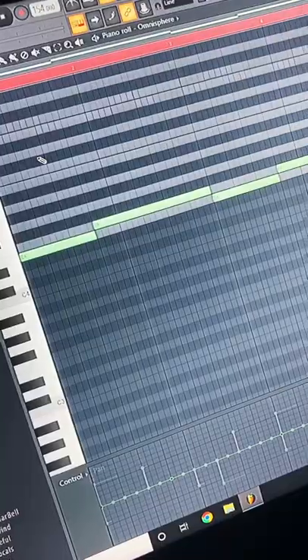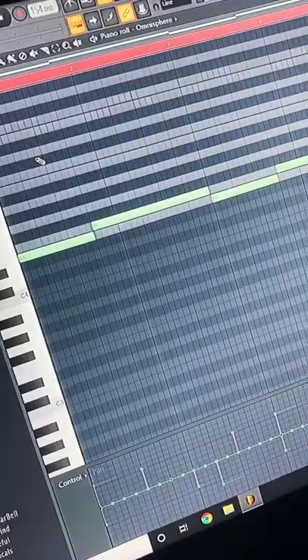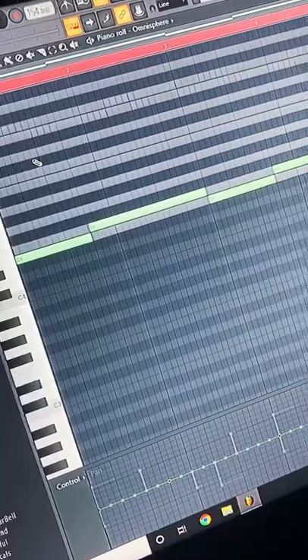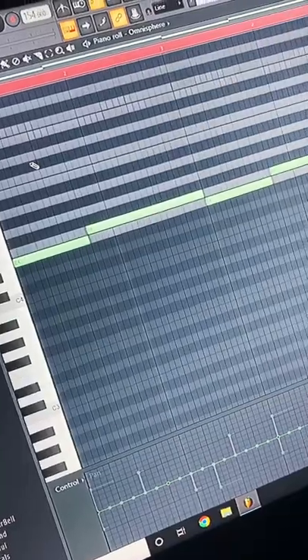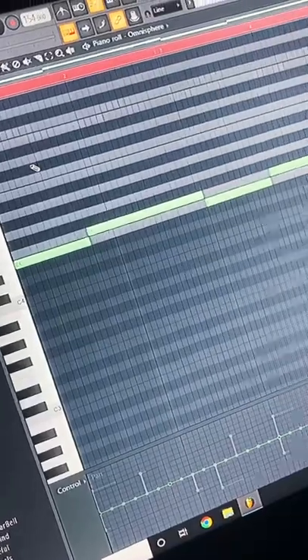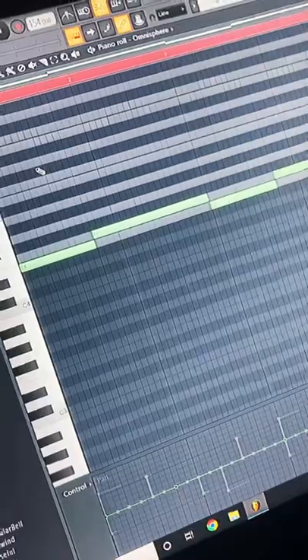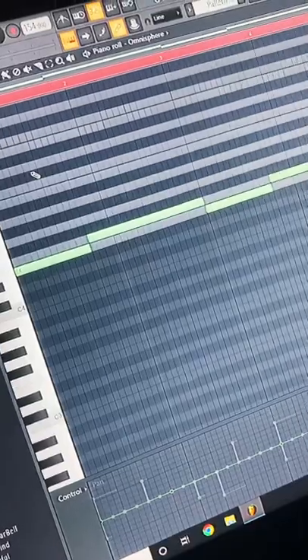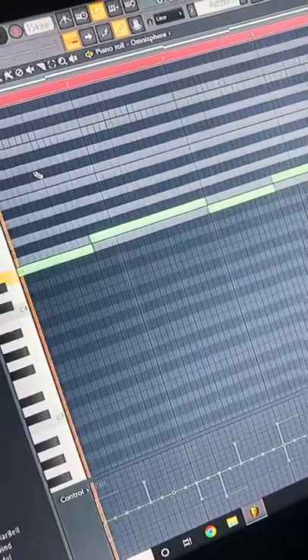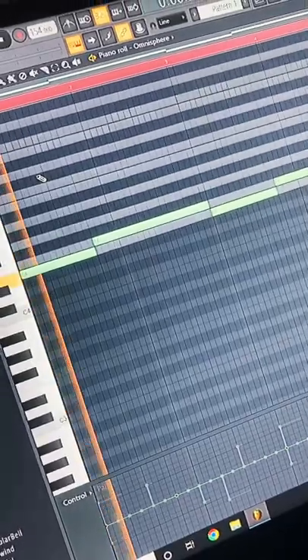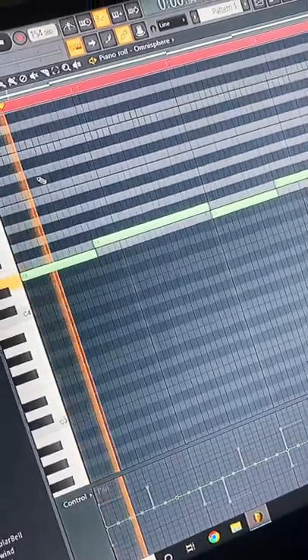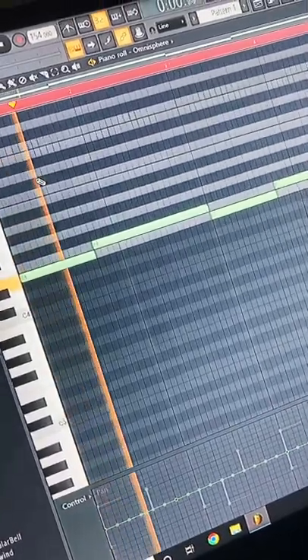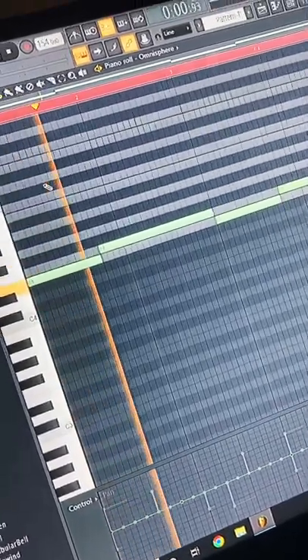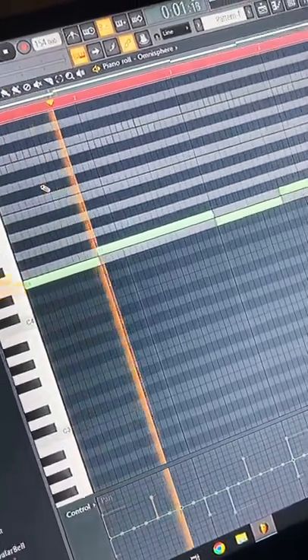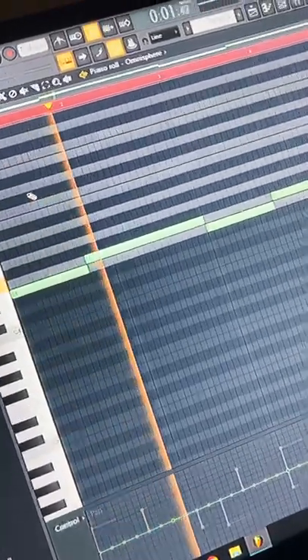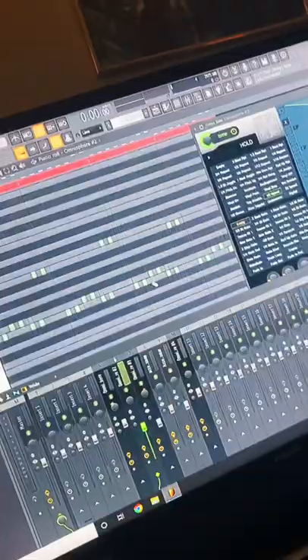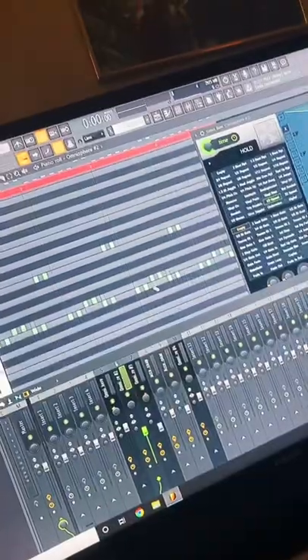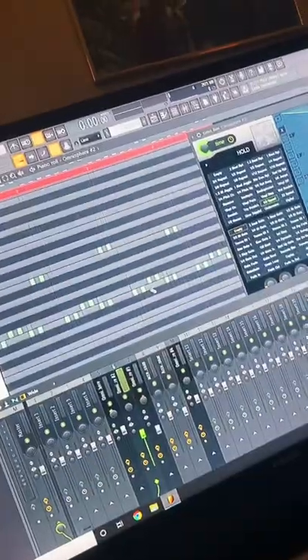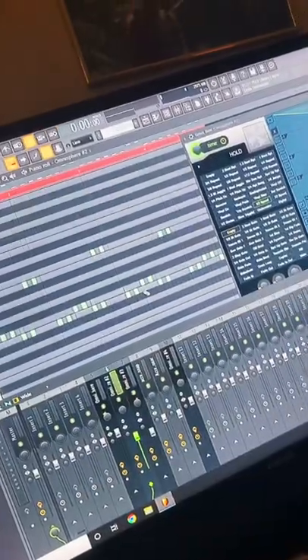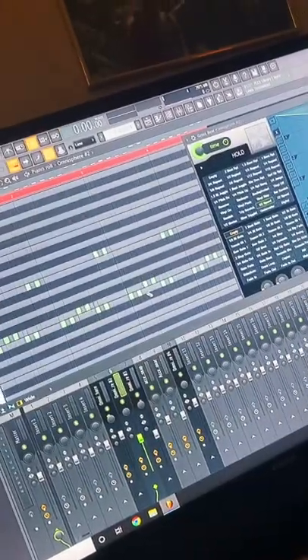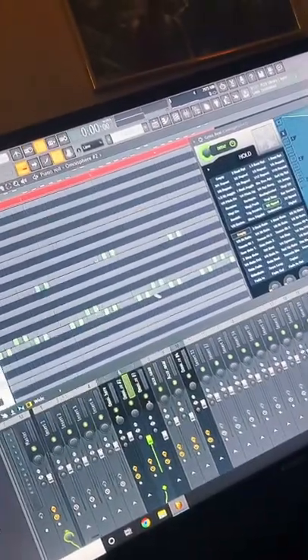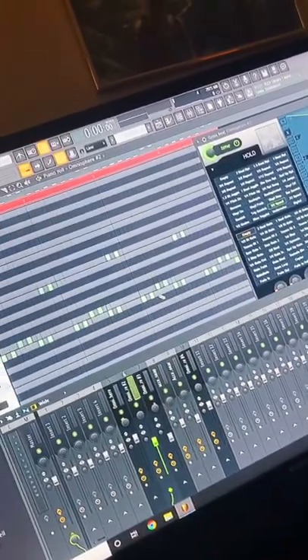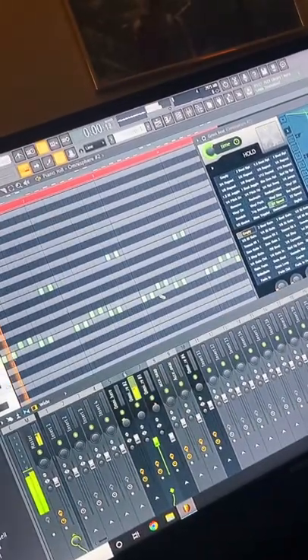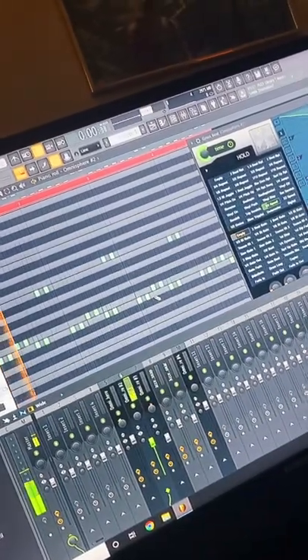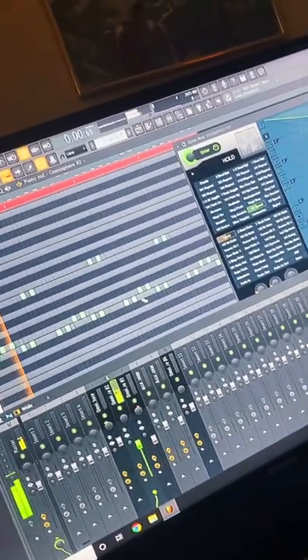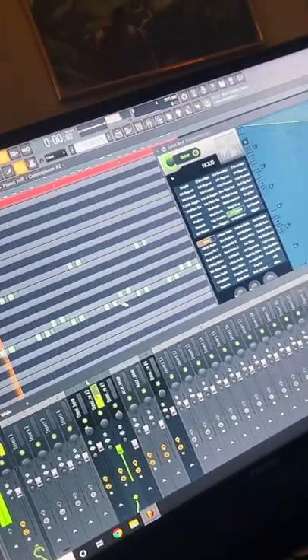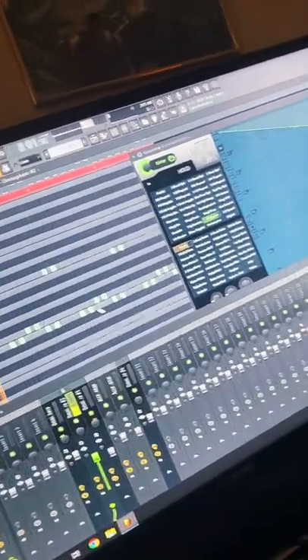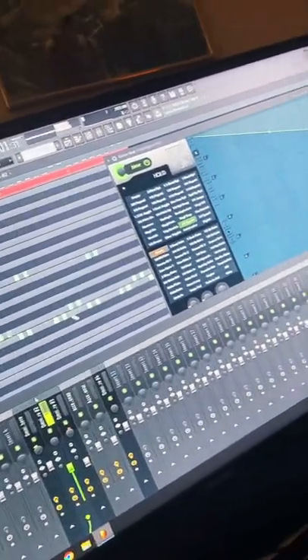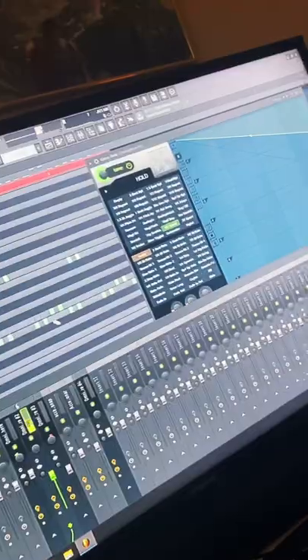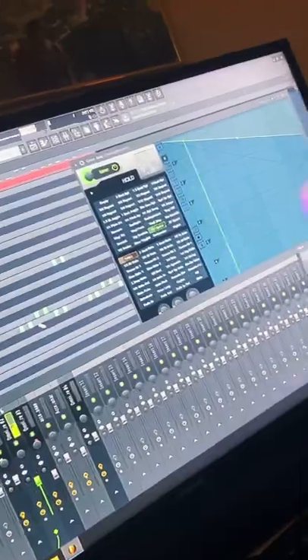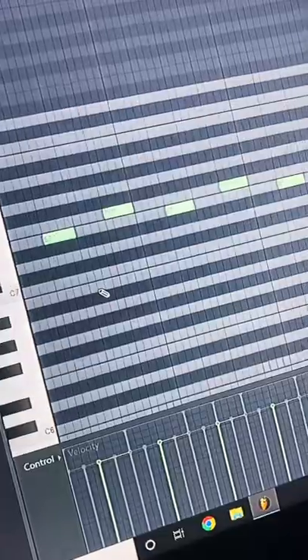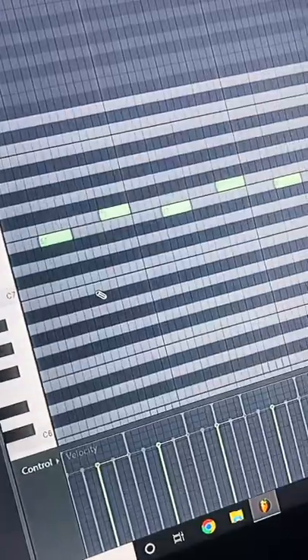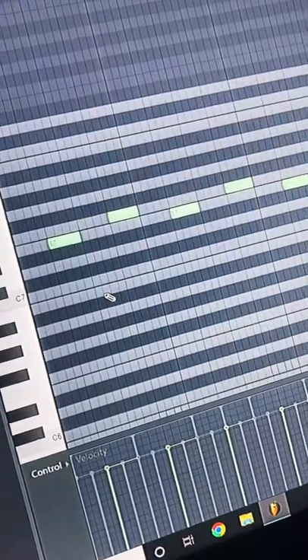Start with an eerie texture. Gross beat on a synth. Reverse a lead.